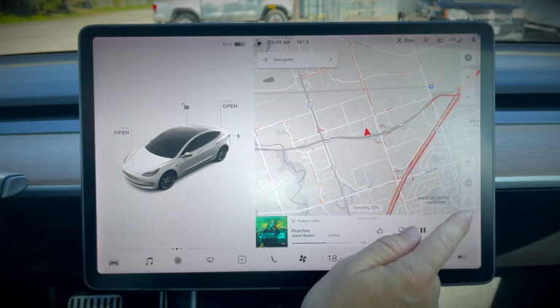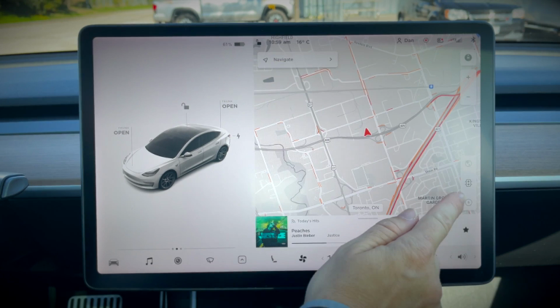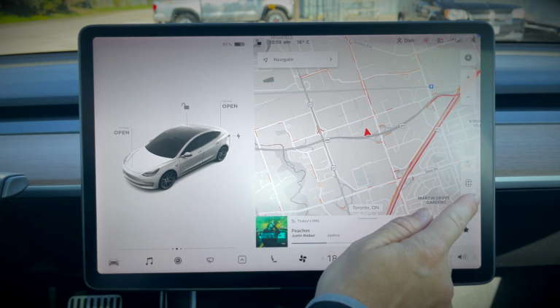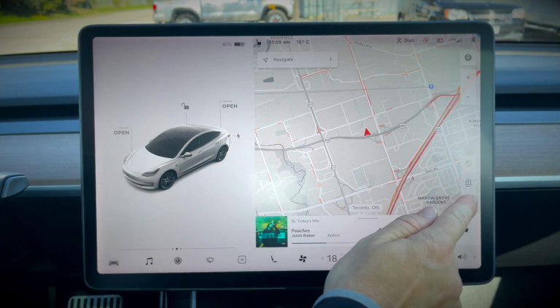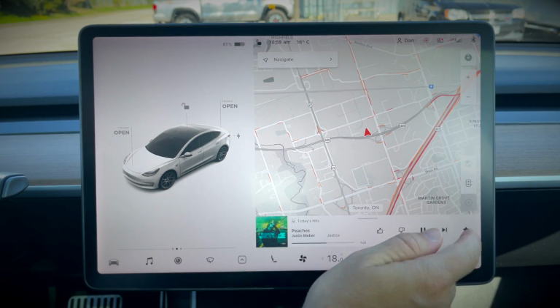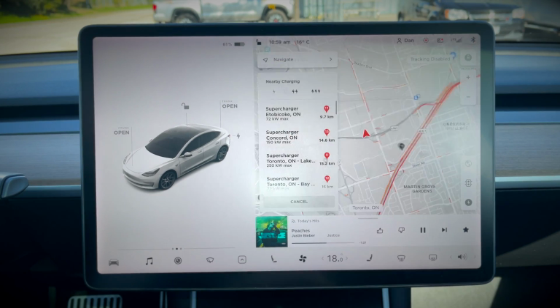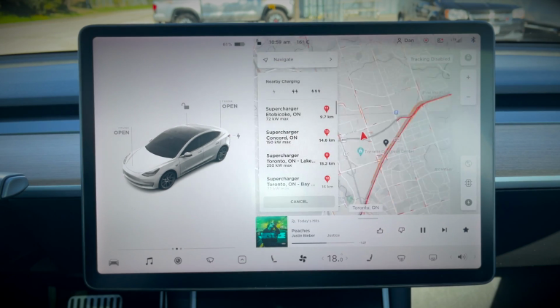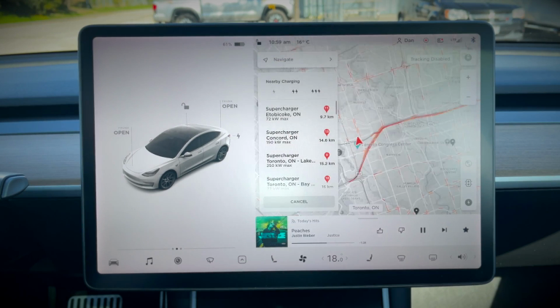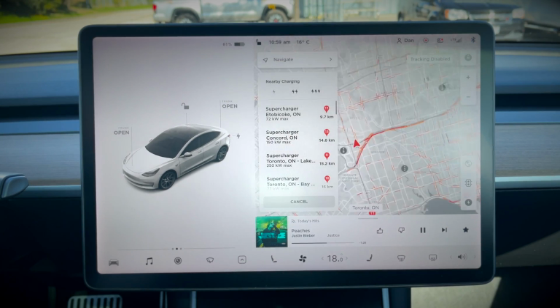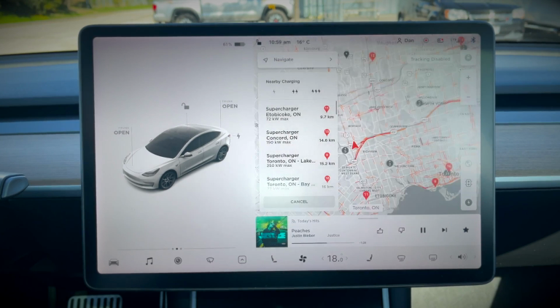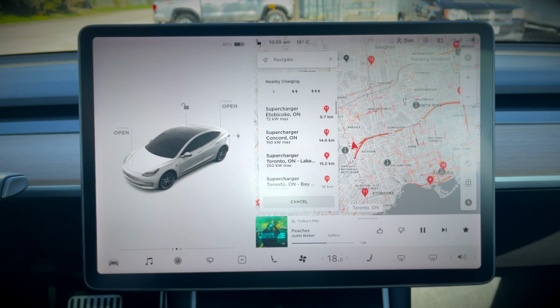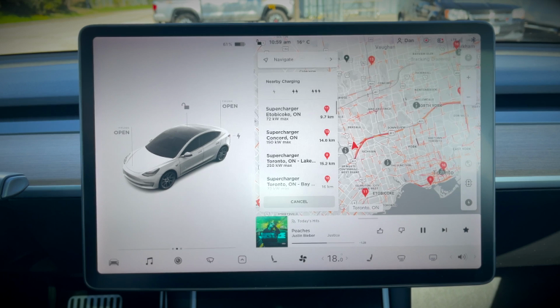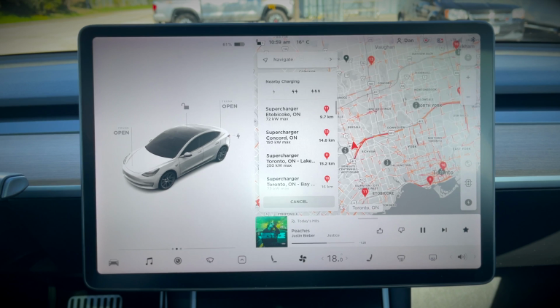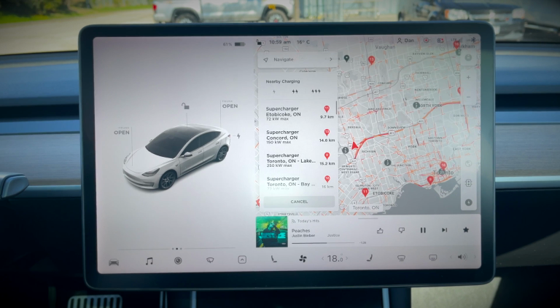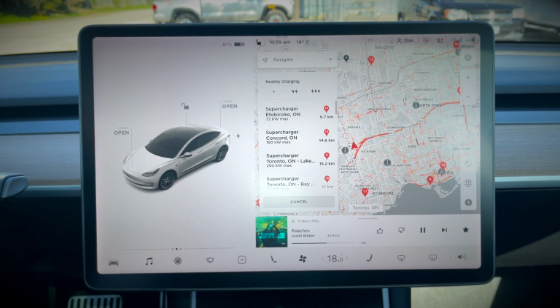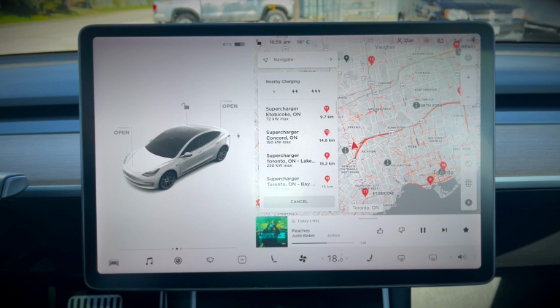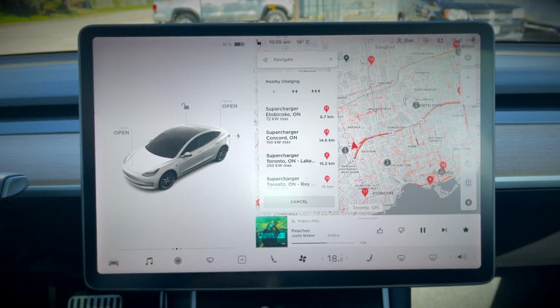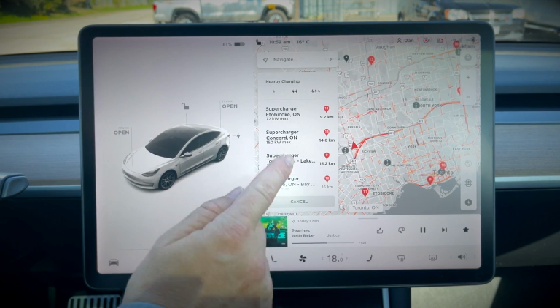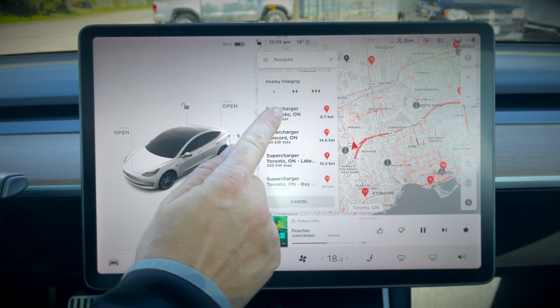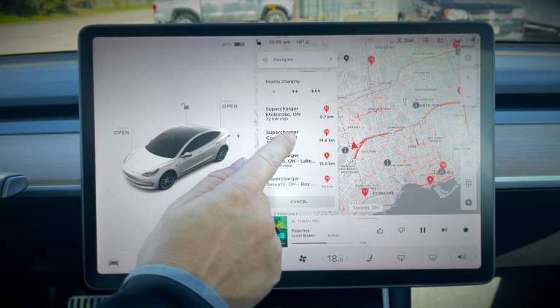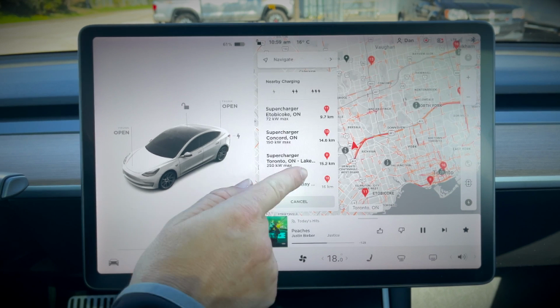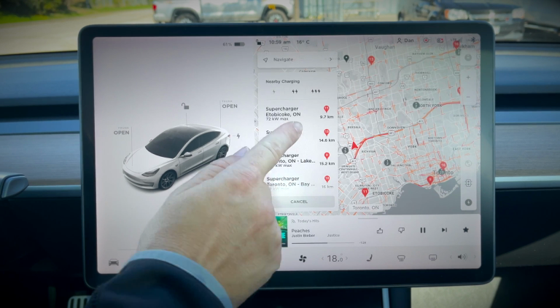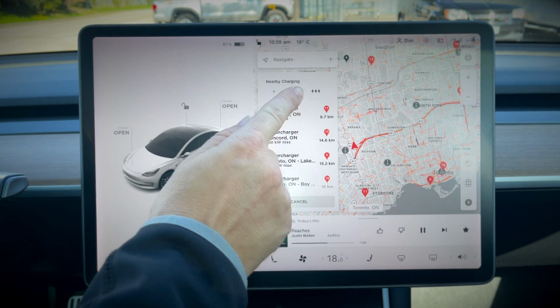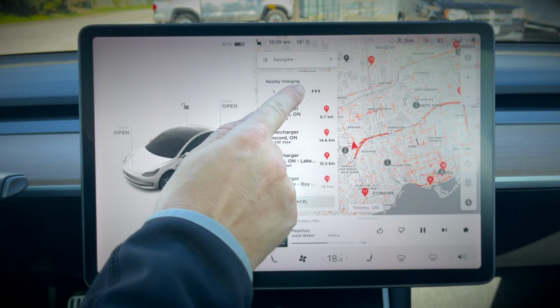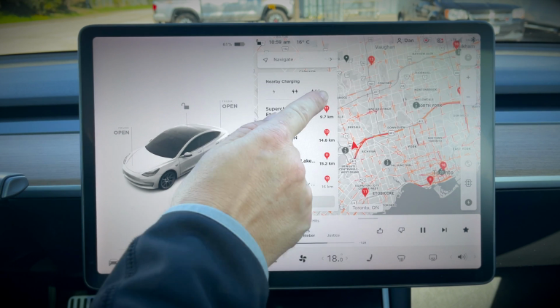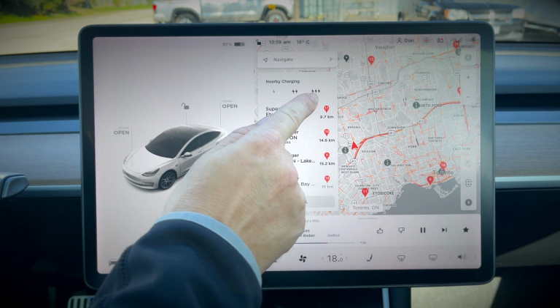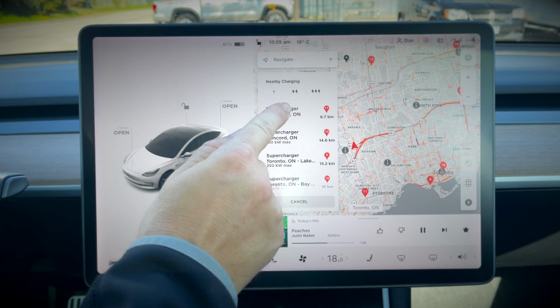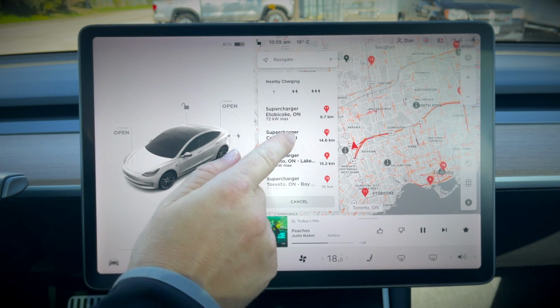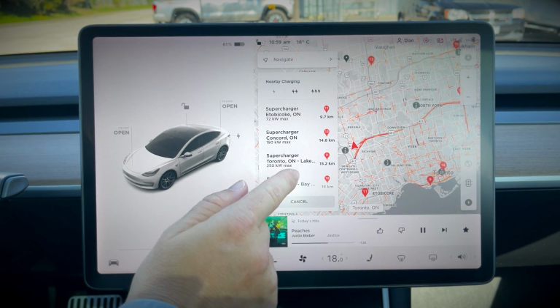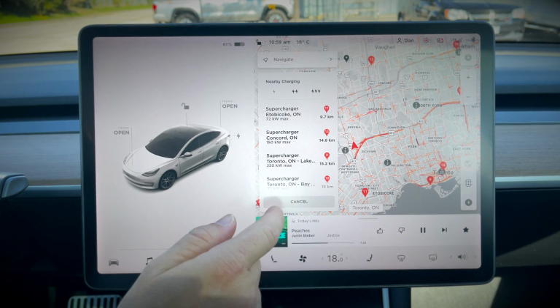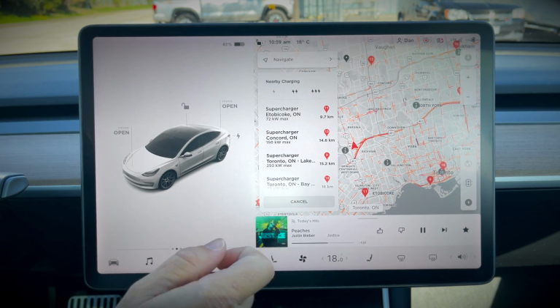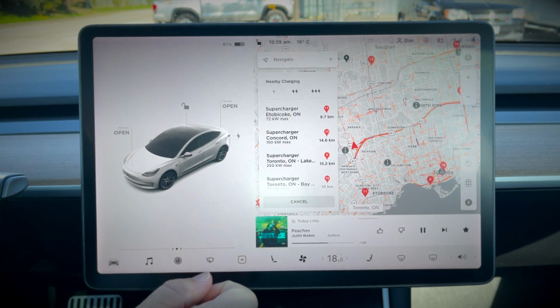If you hit the charger icon, you'll get a list of available chargers with the number of stalls available and their available speeds as well.